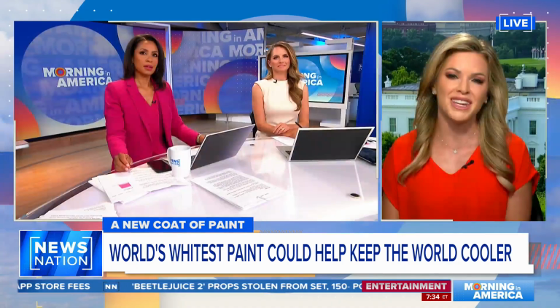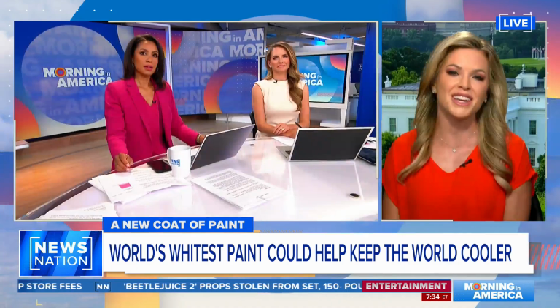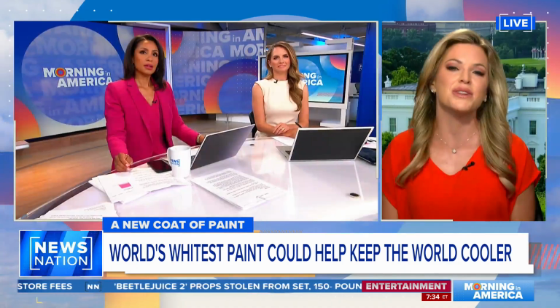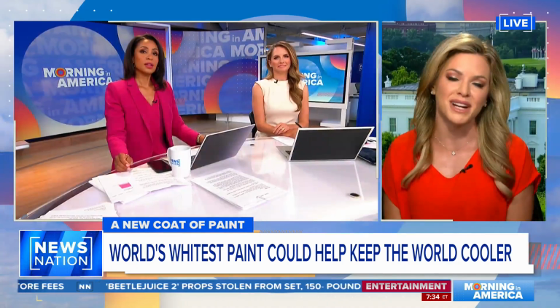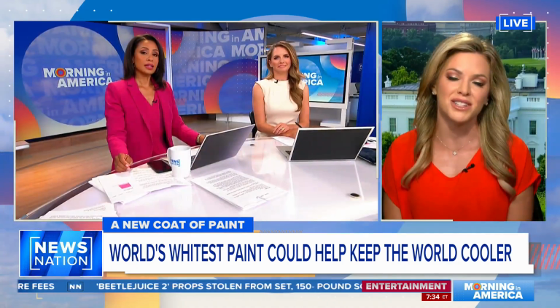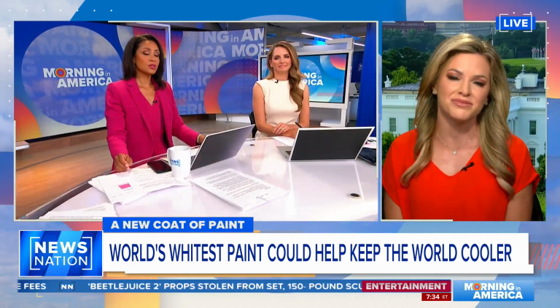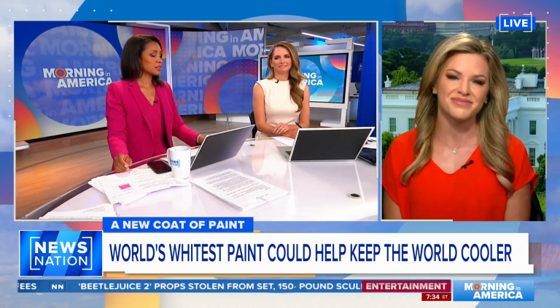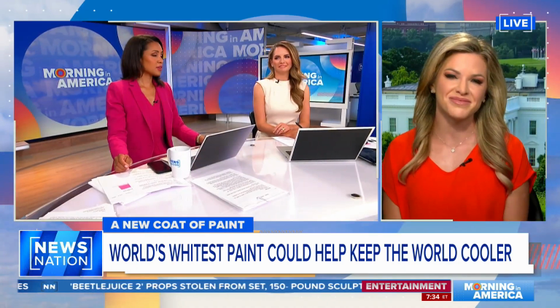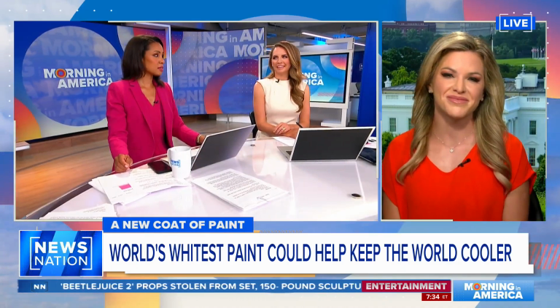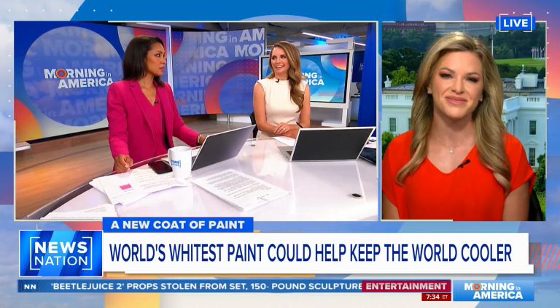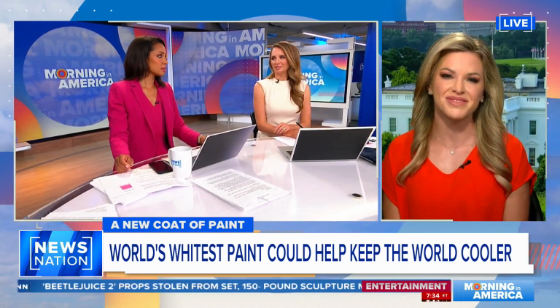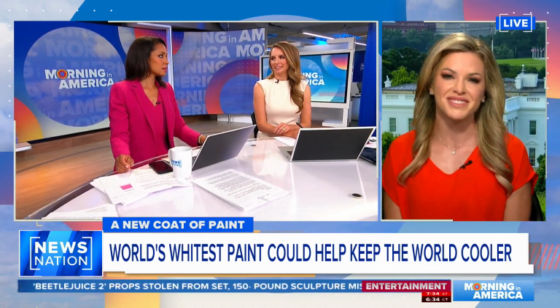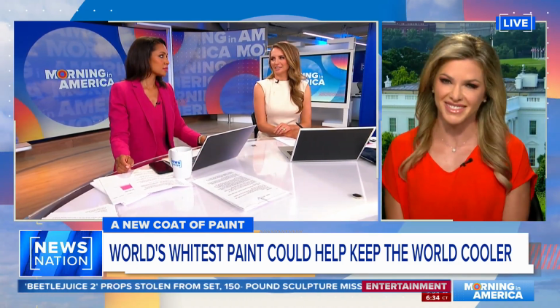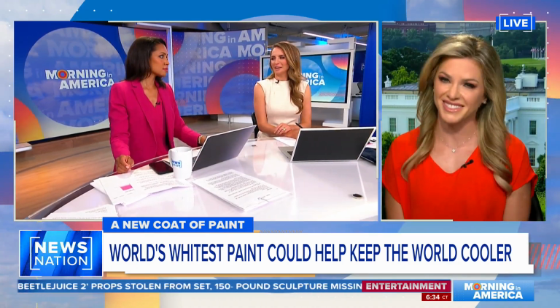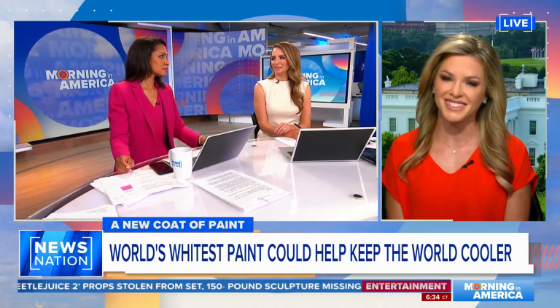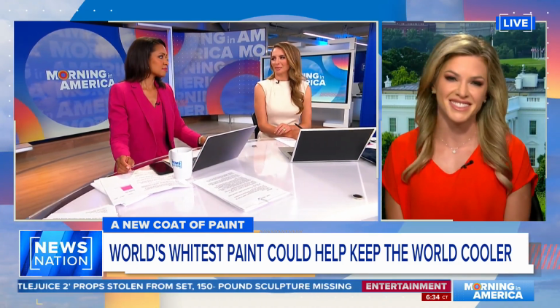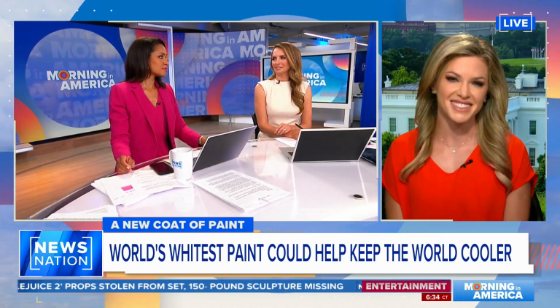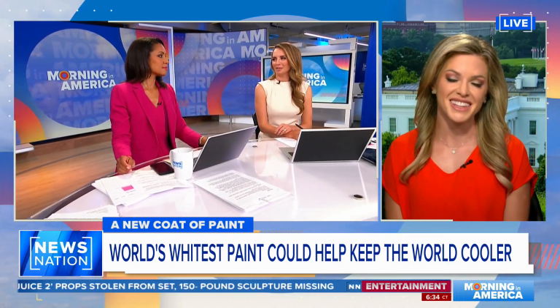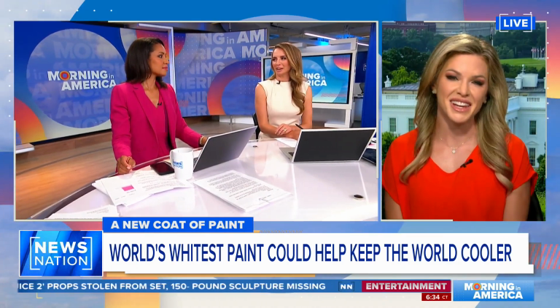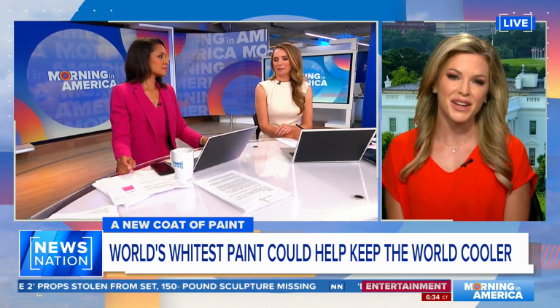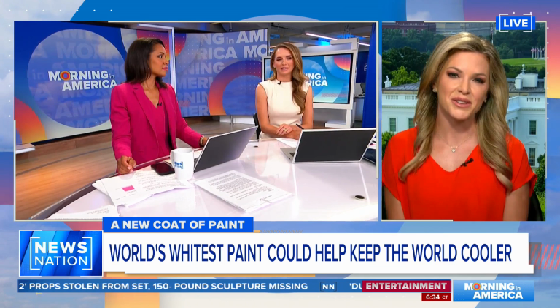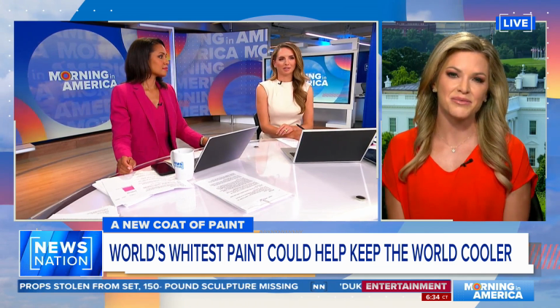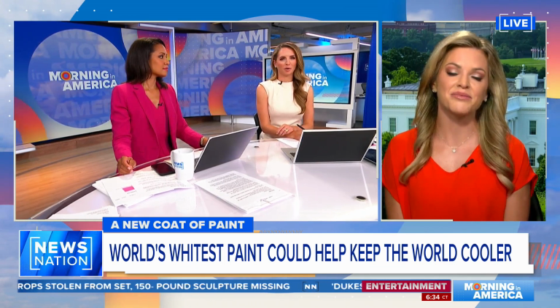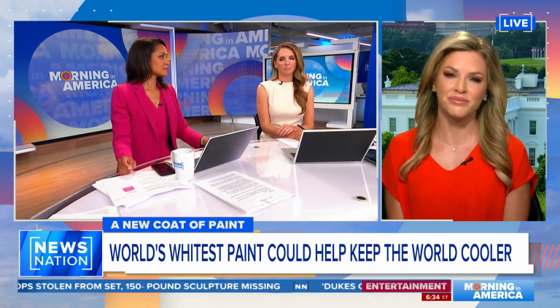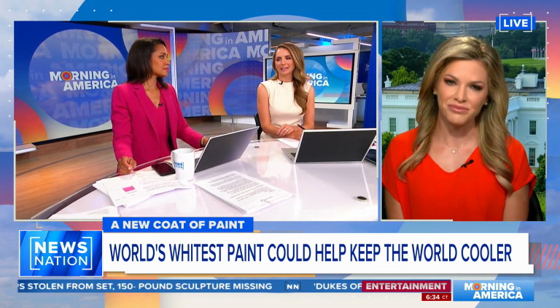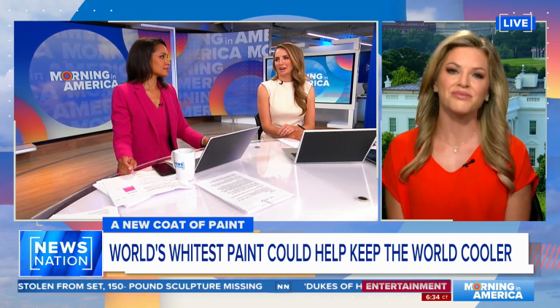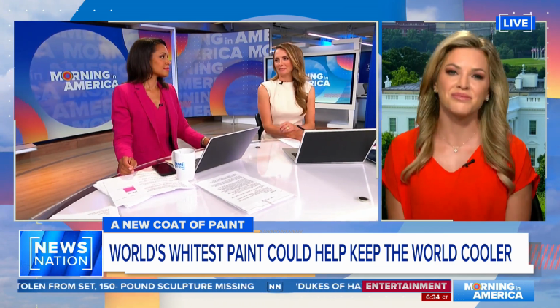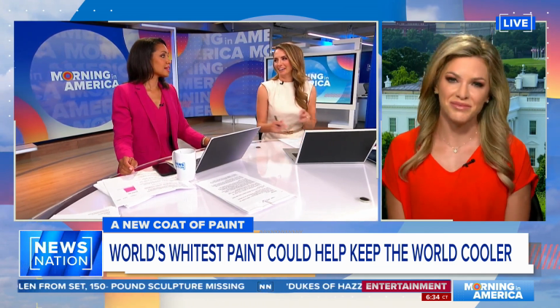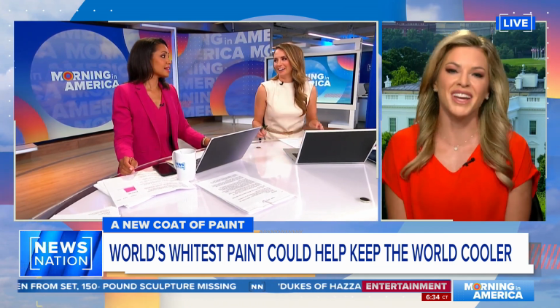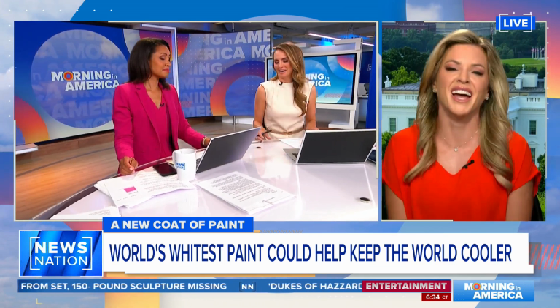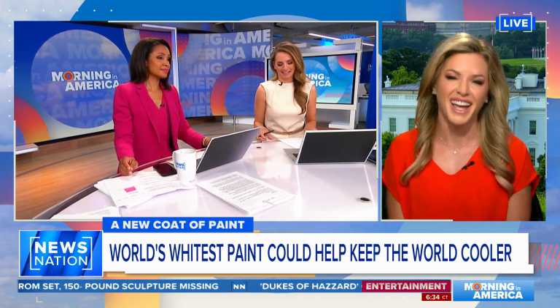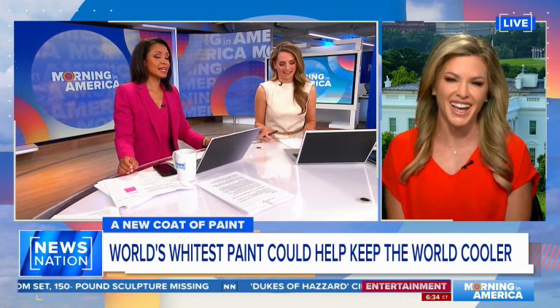Back to you, Marquis and Adrienne. That's fascinating. Depending on the price, it might be time for a whole paint job on the house.